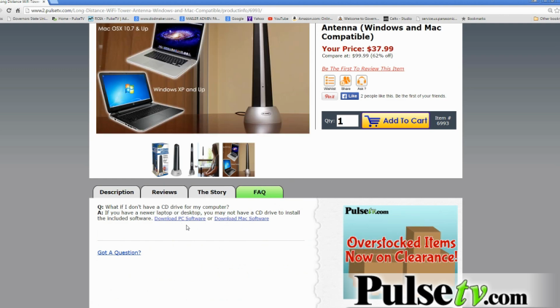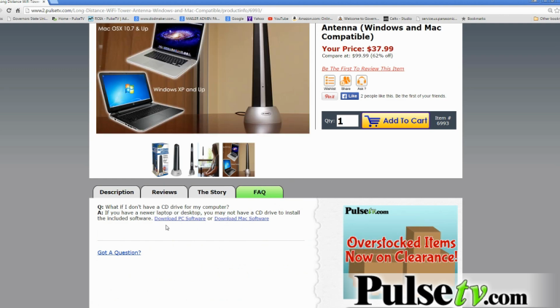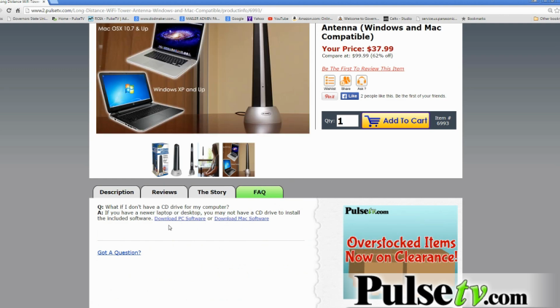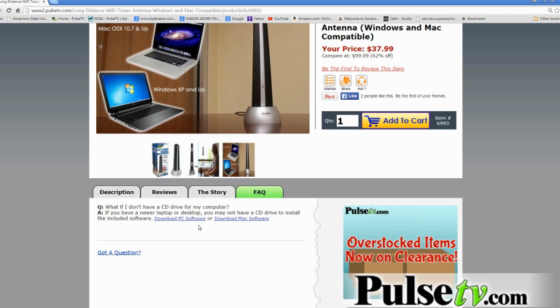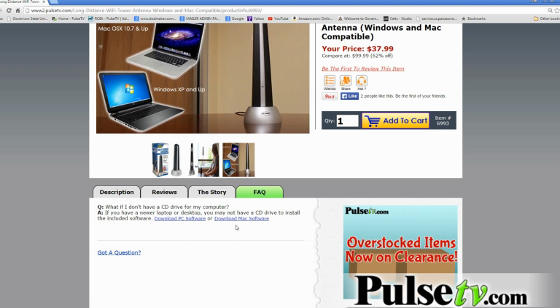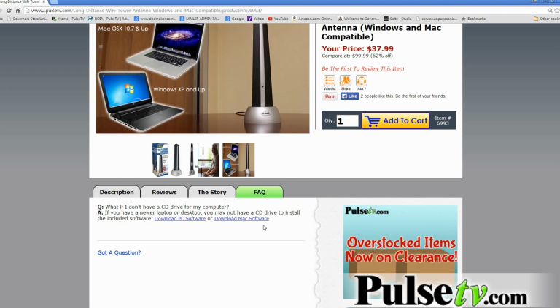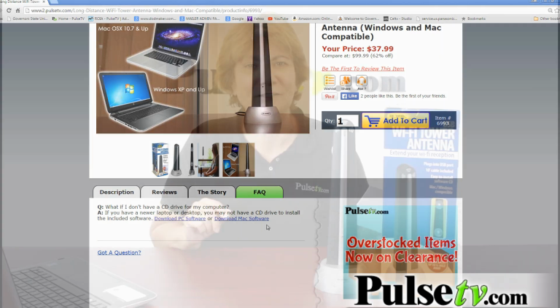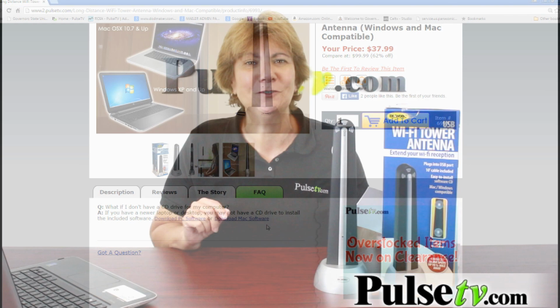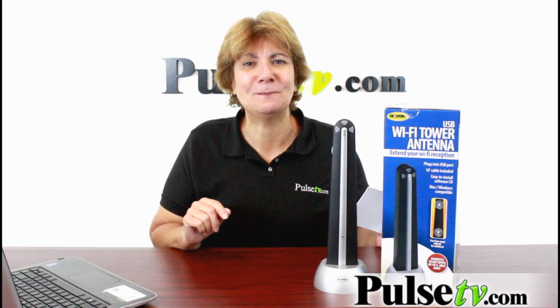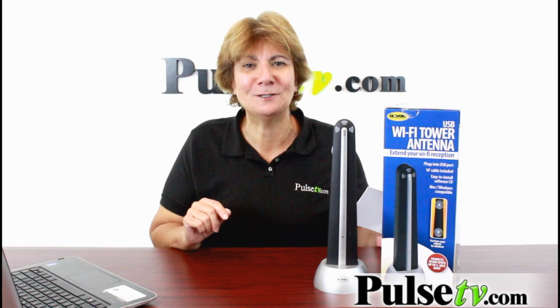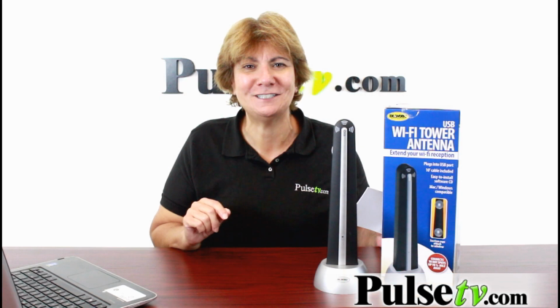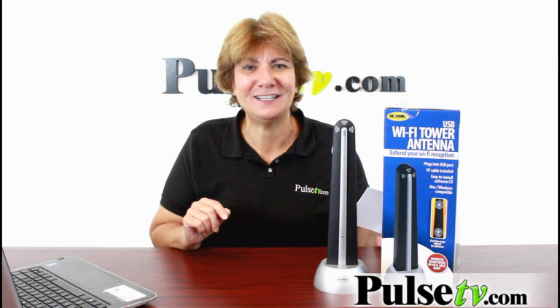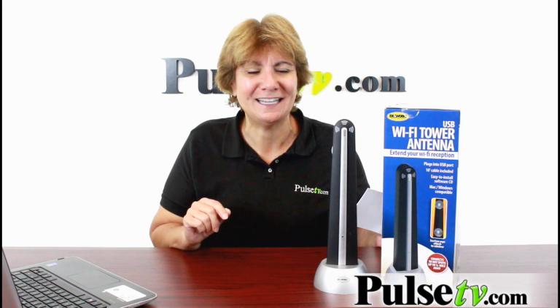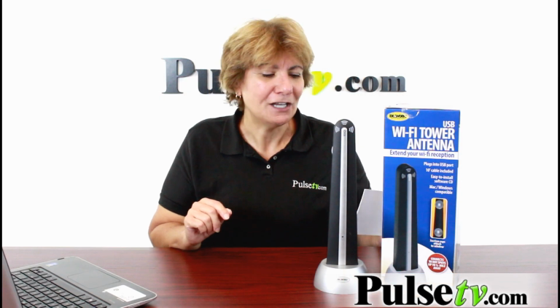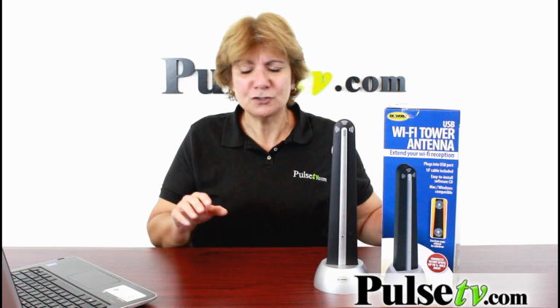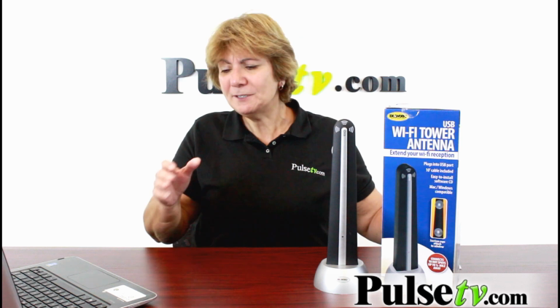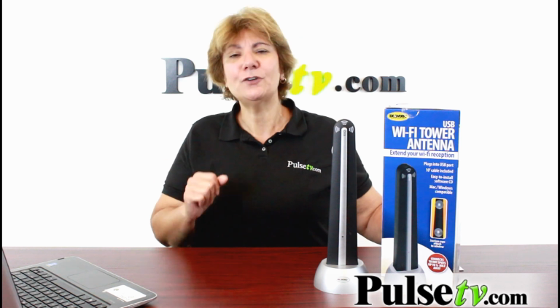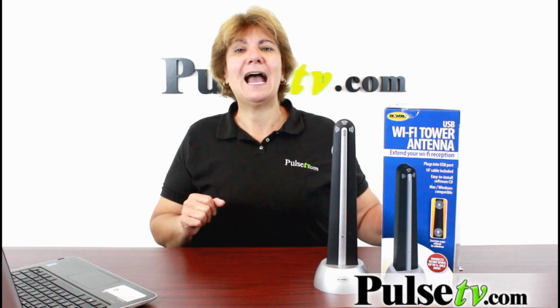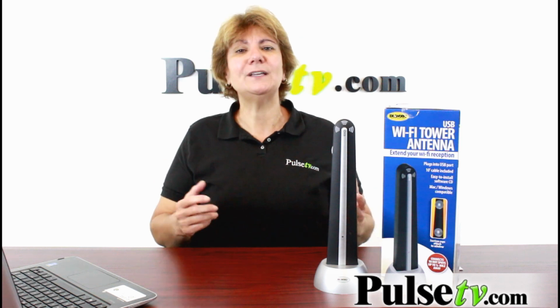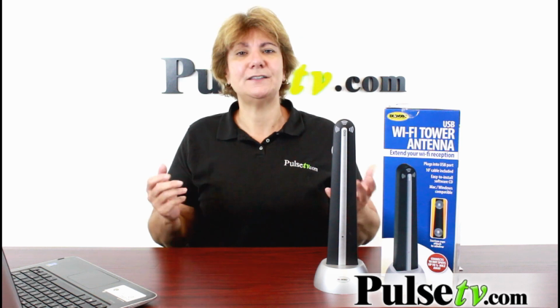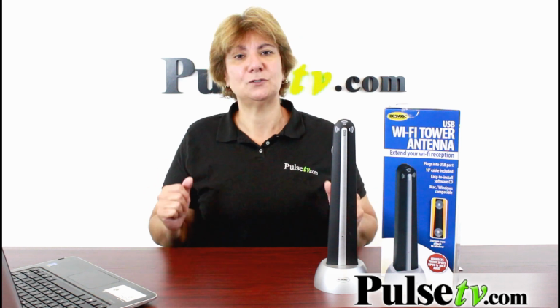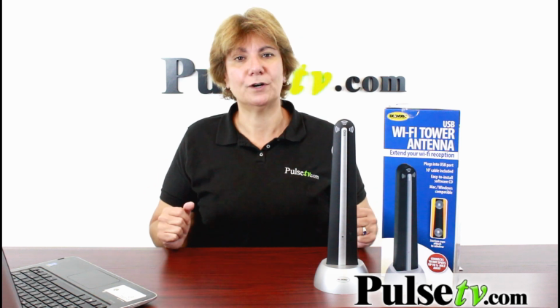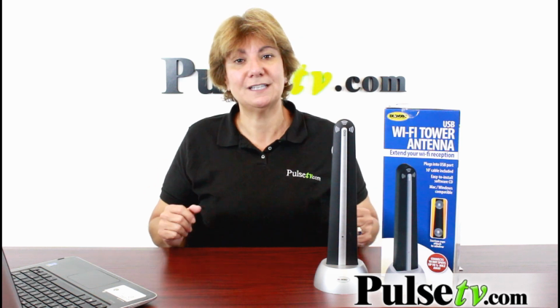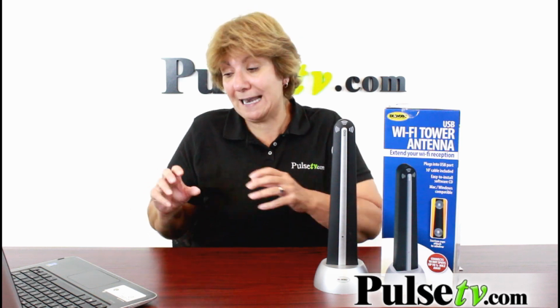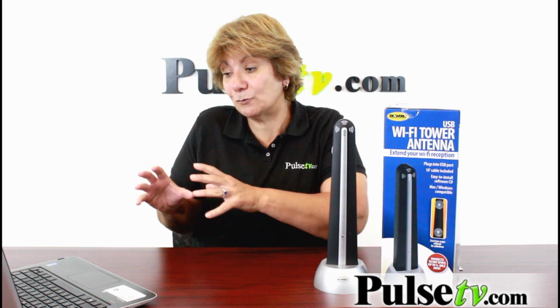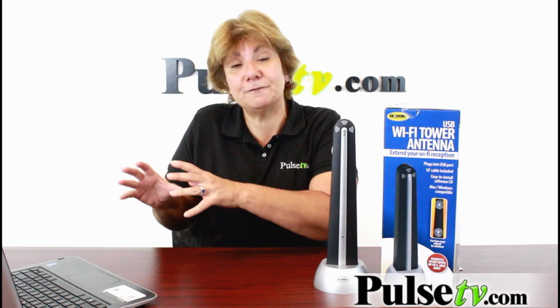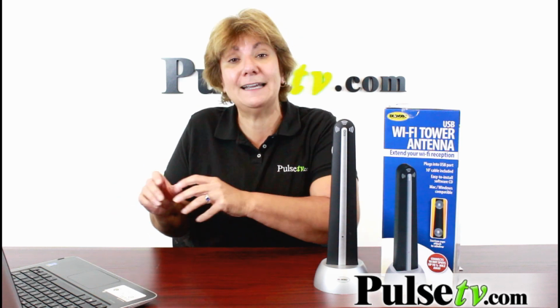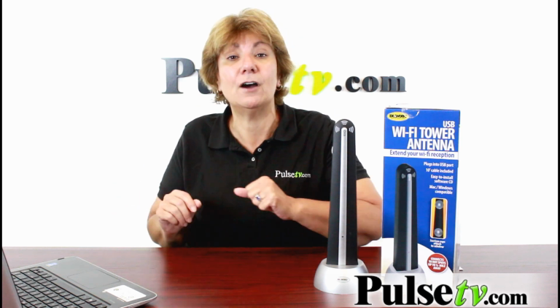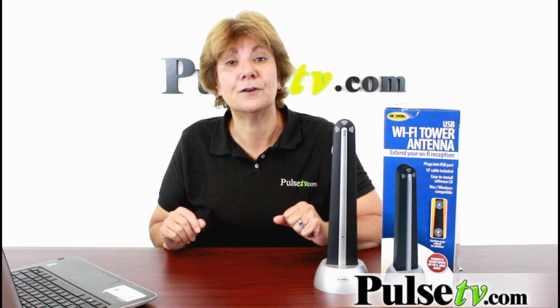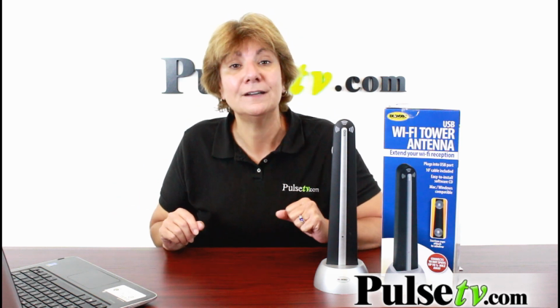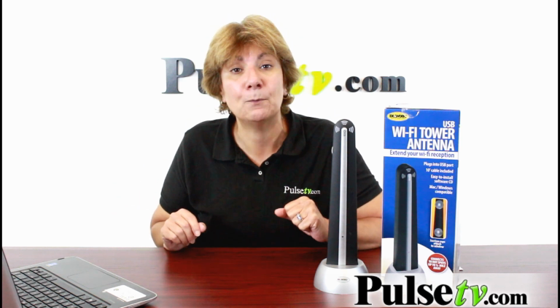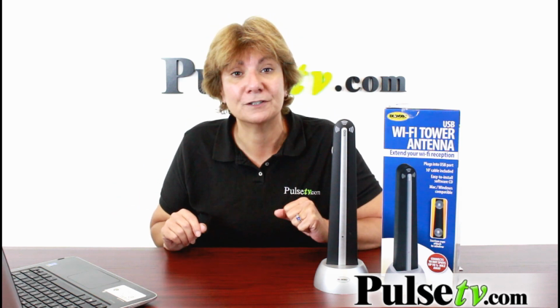We're always thinking of you at Pulse TV. So let me show you how easy this works and how to find other networks.